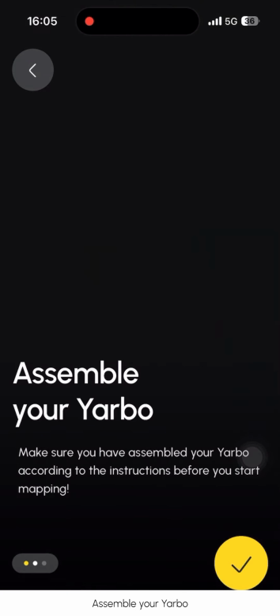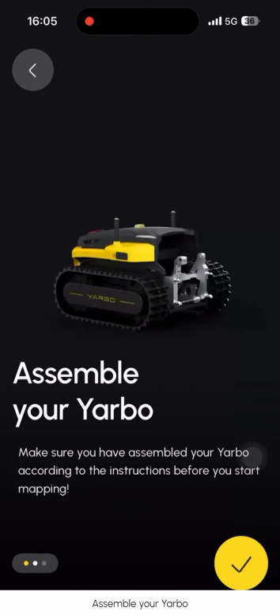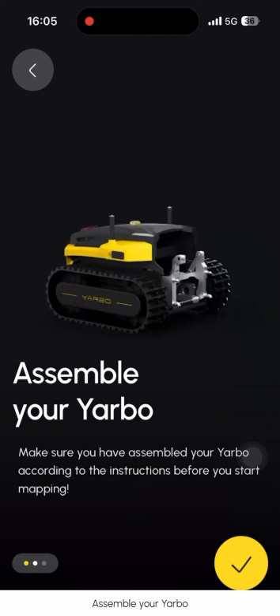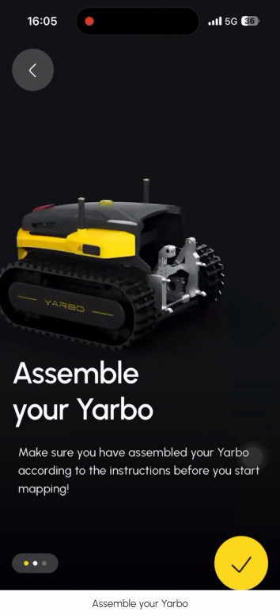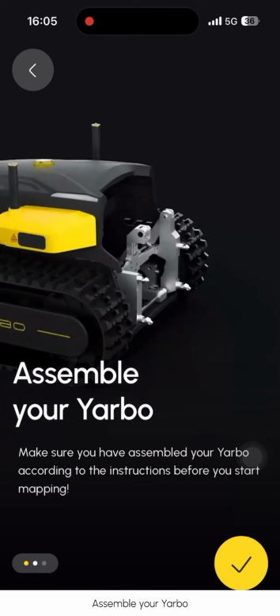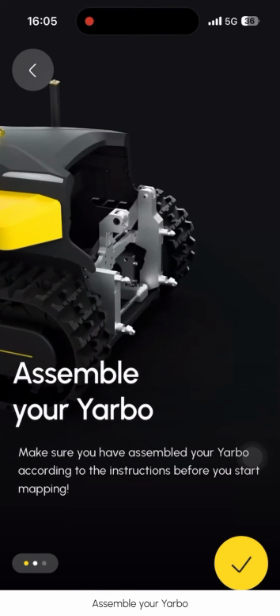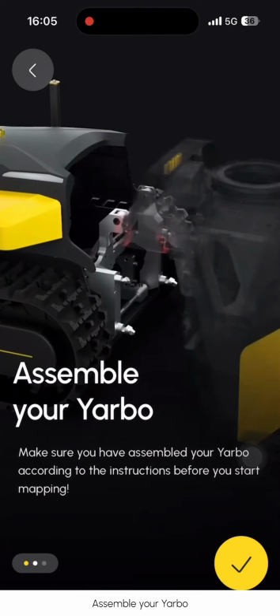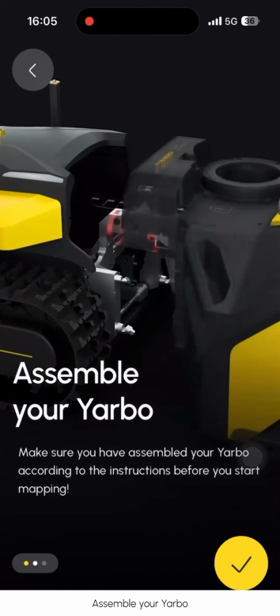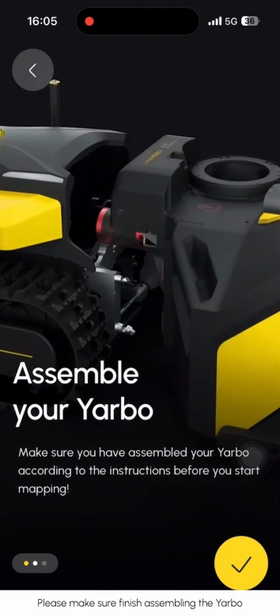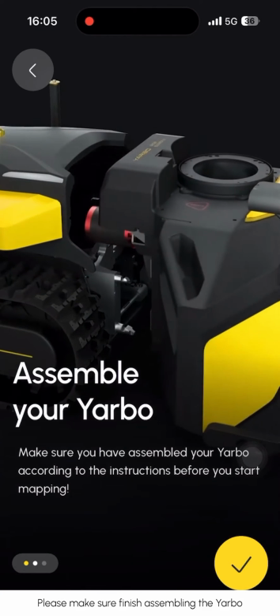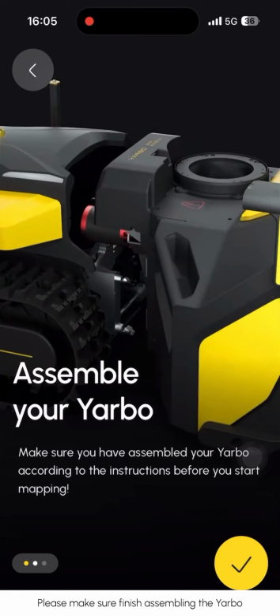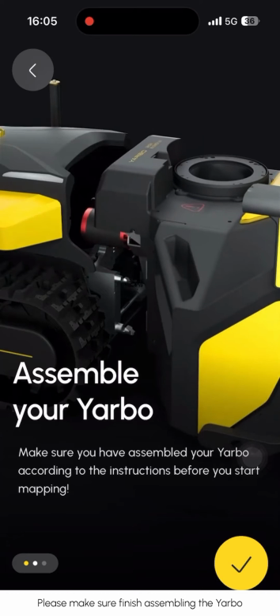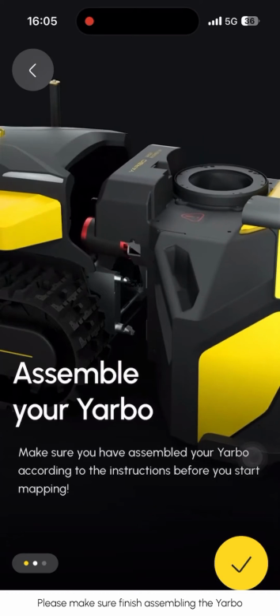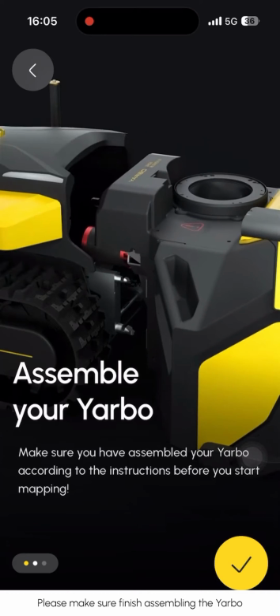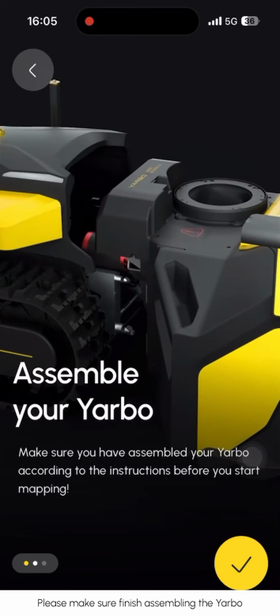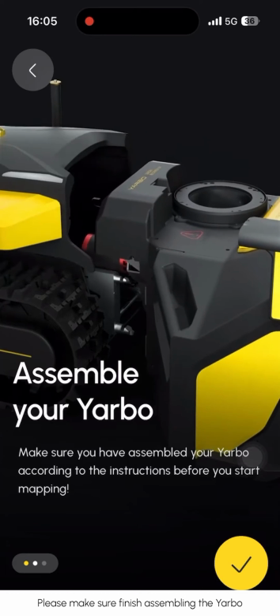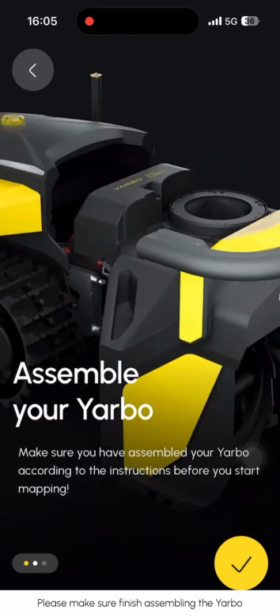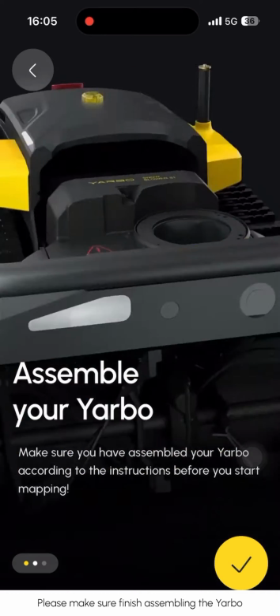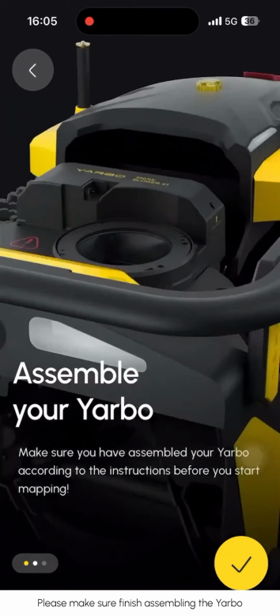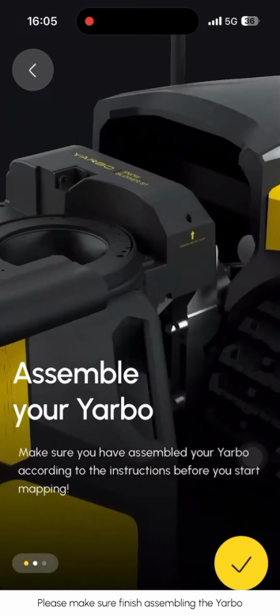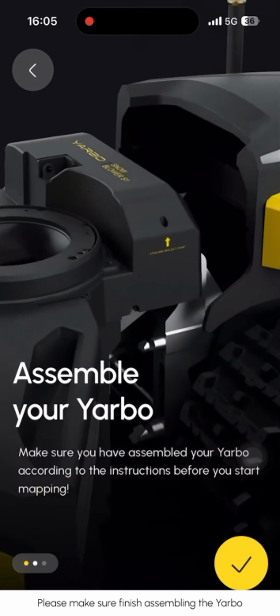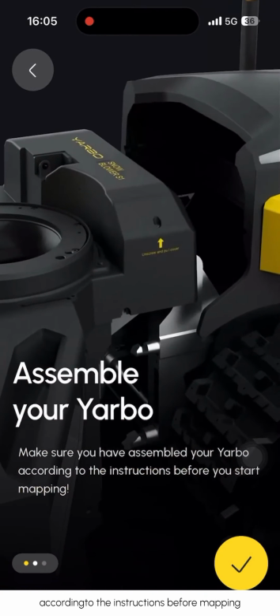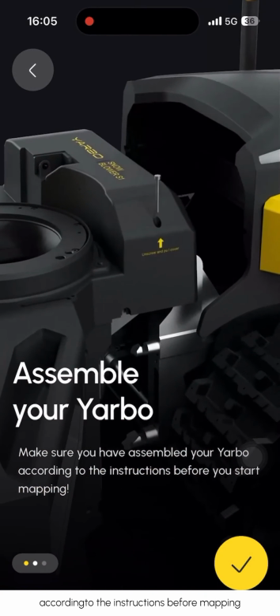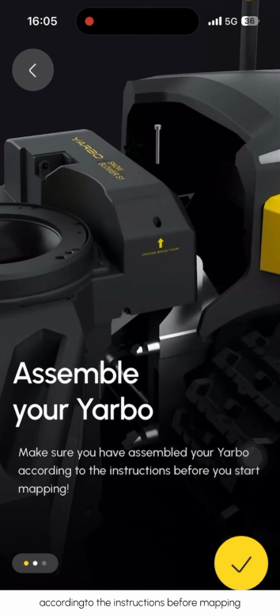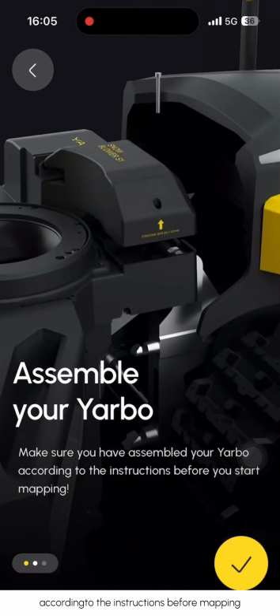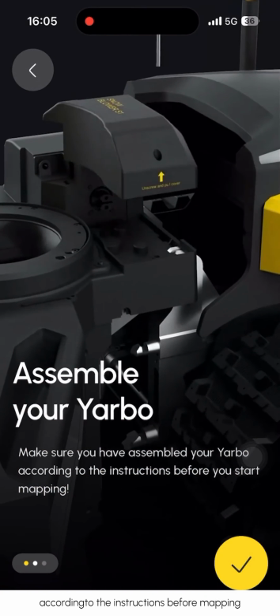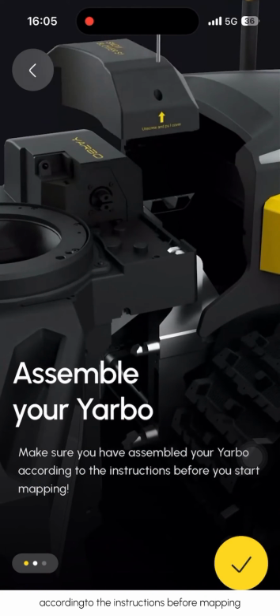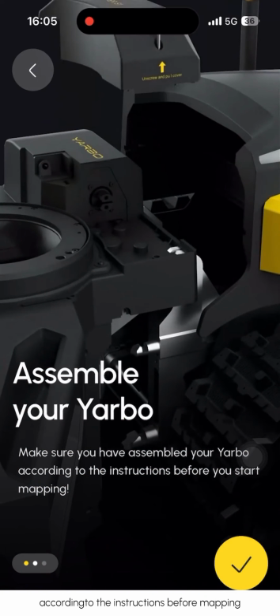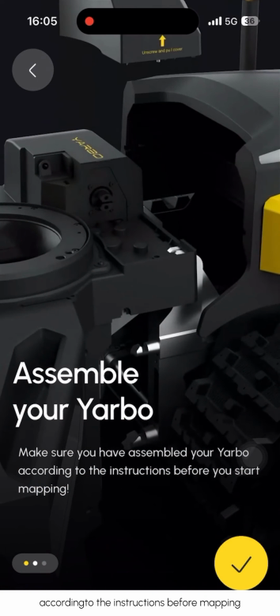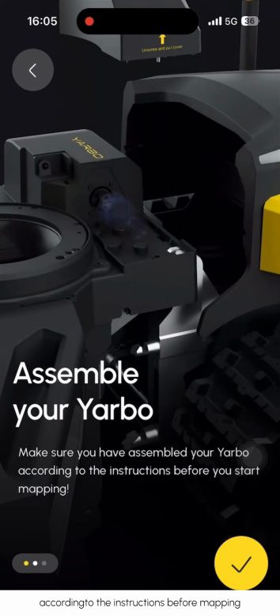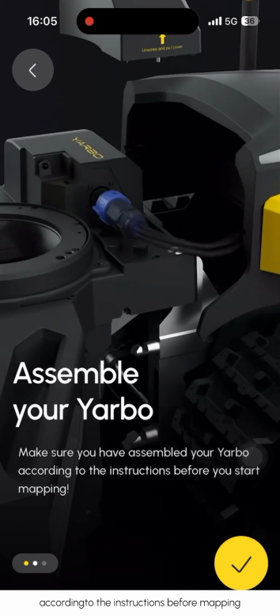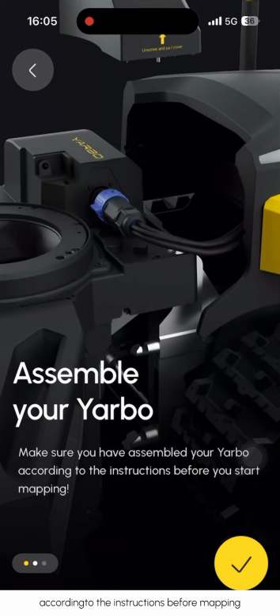Assemble your YARBO. Please make sure to finish assembling the YARBO according to the instructions before mapping.